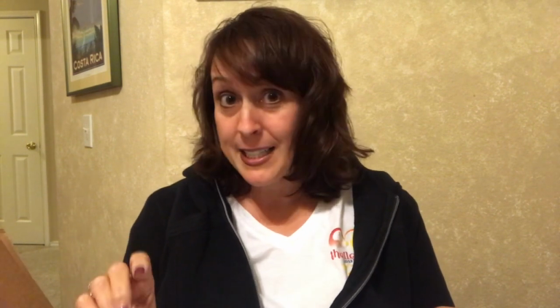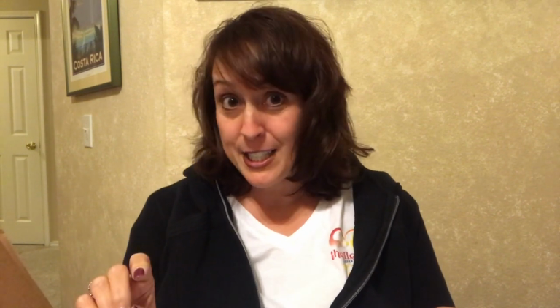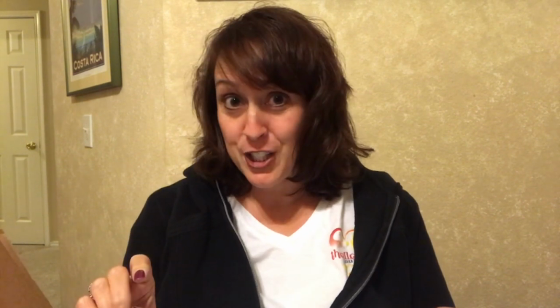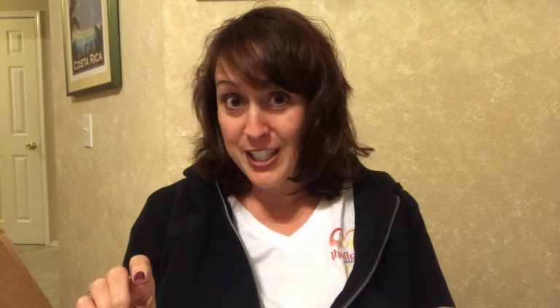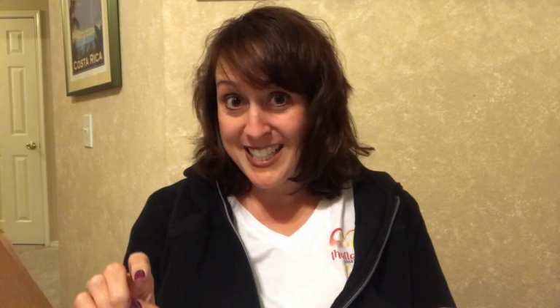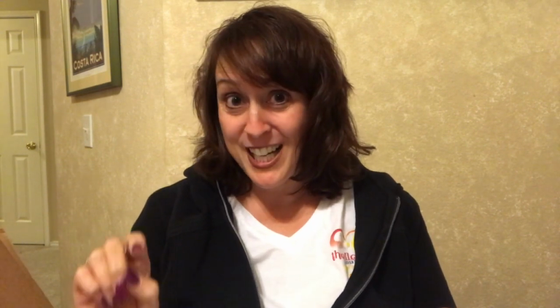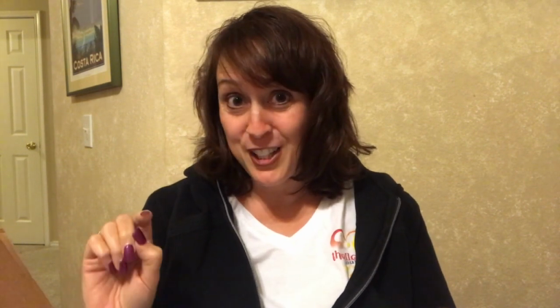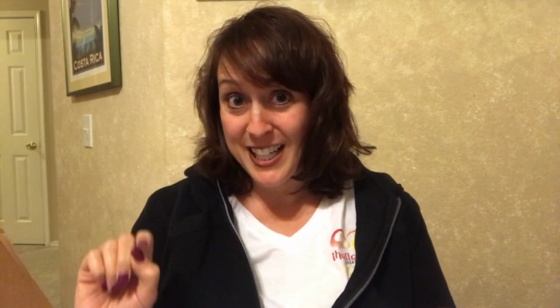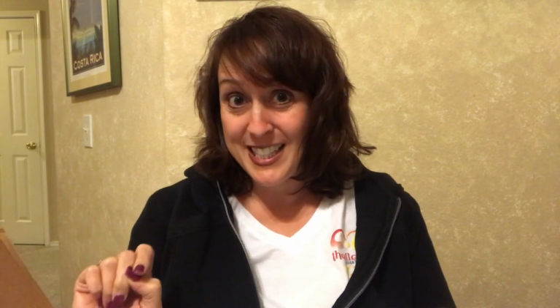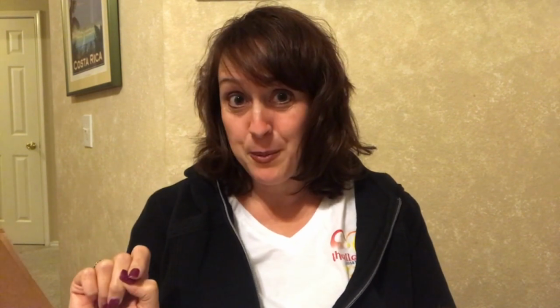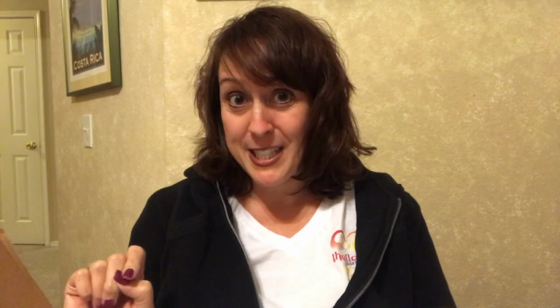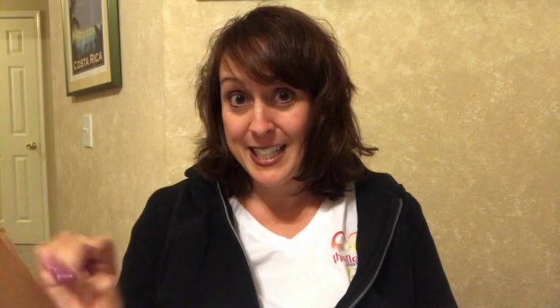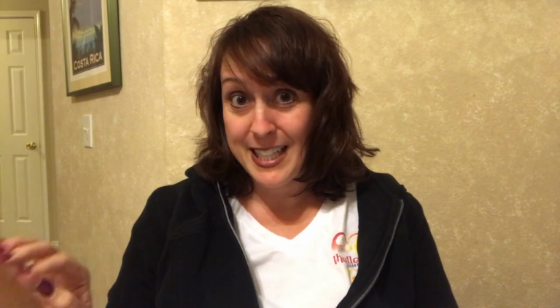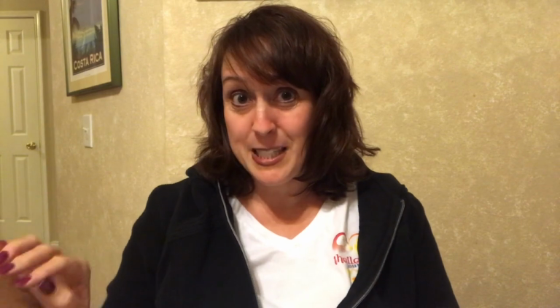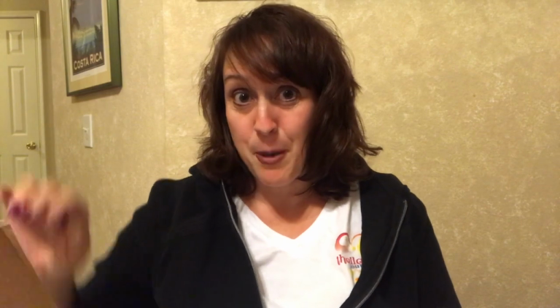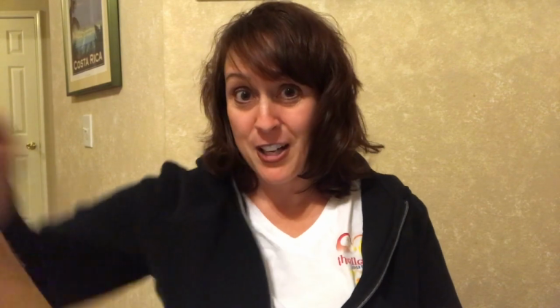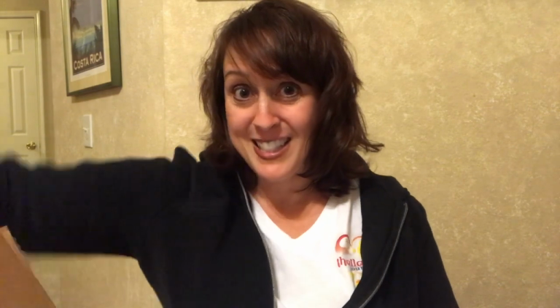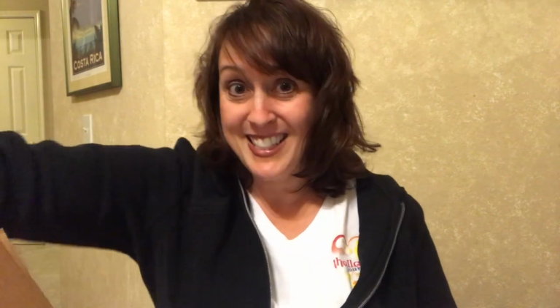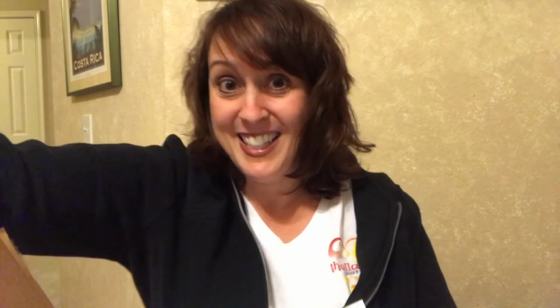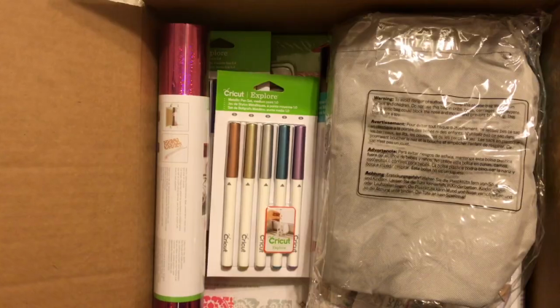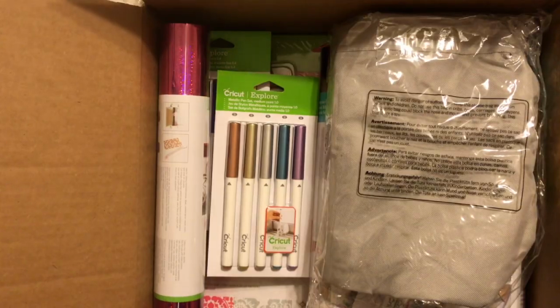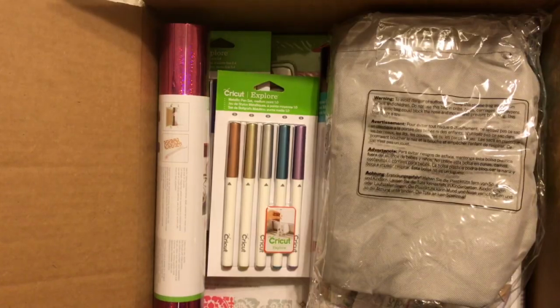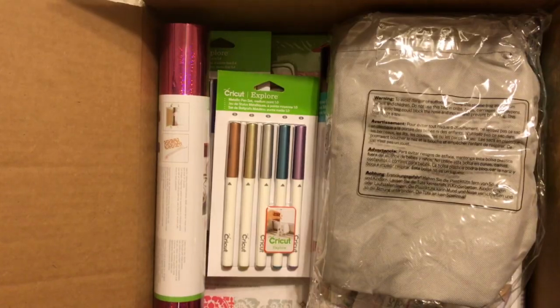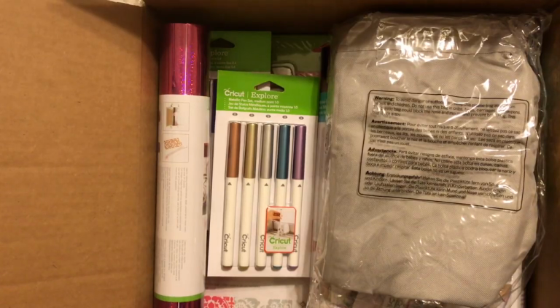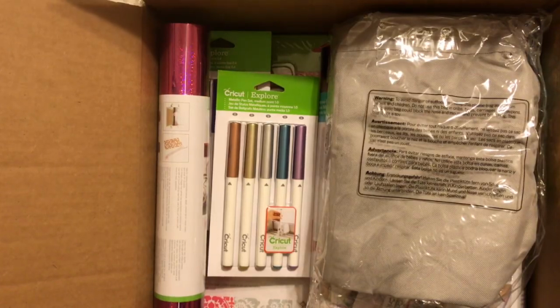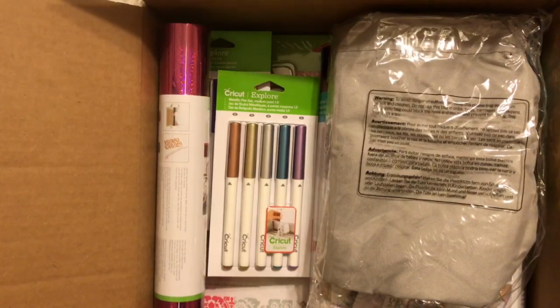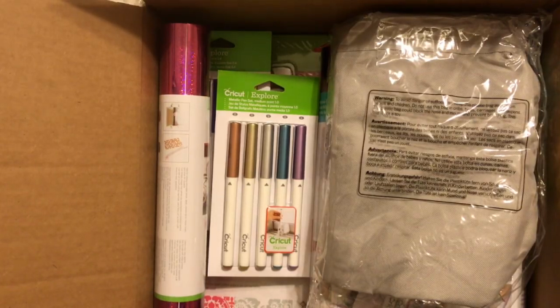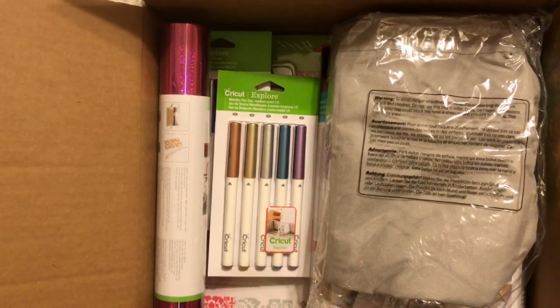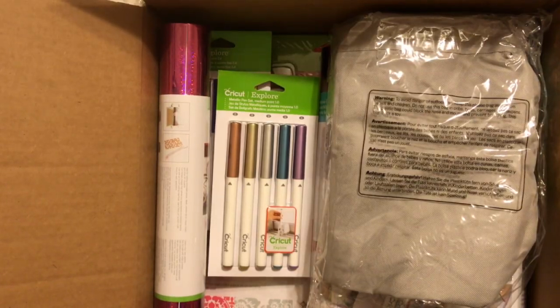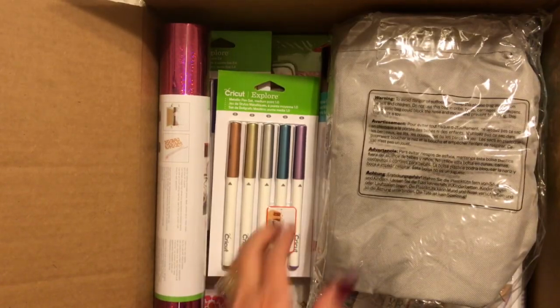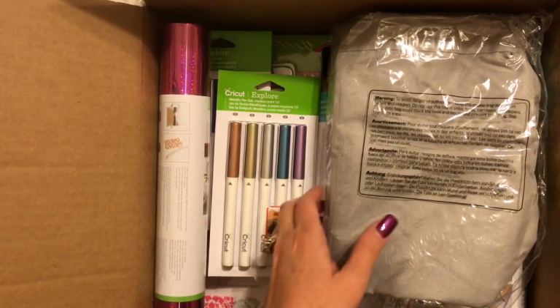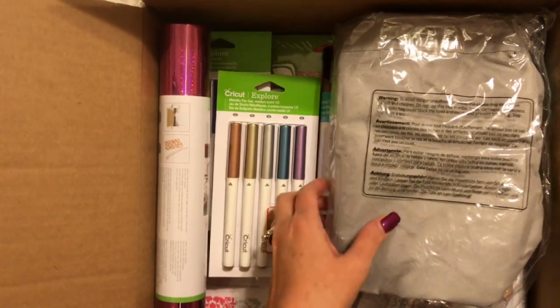Let's get started and take a look and see what's in this box. All right, guys, let's take a look inside the box.